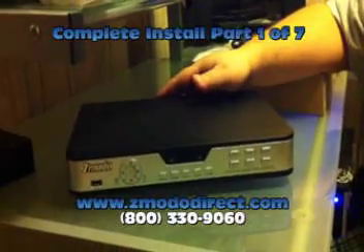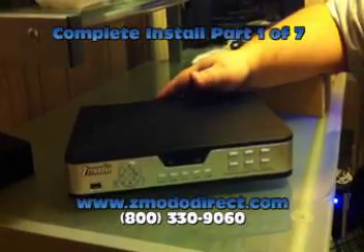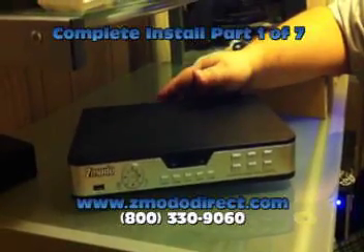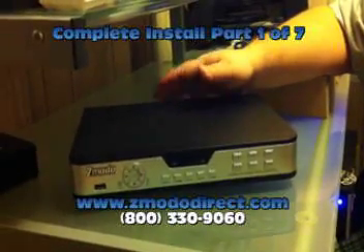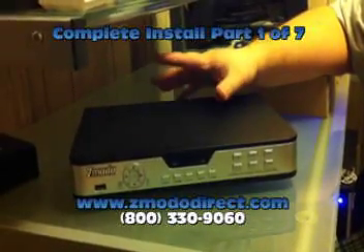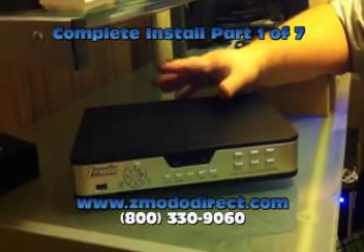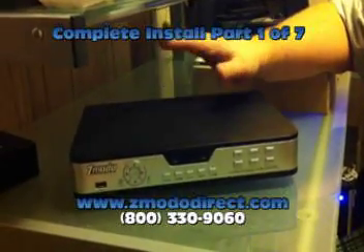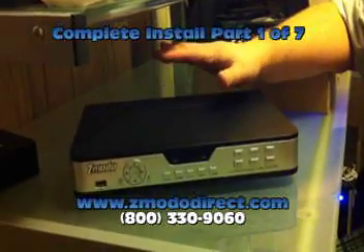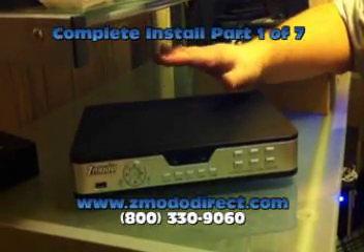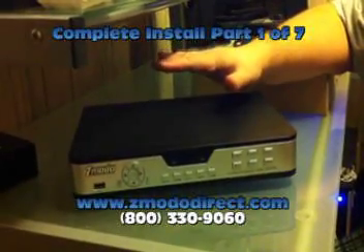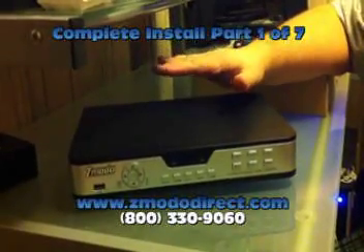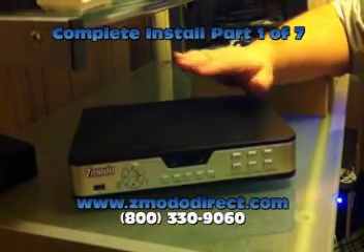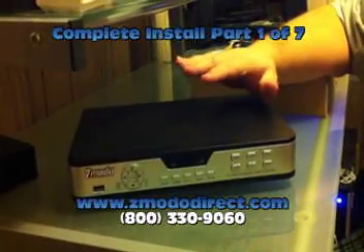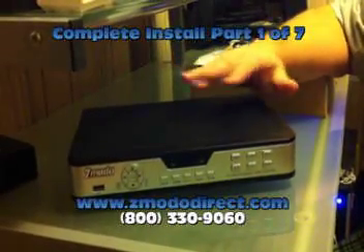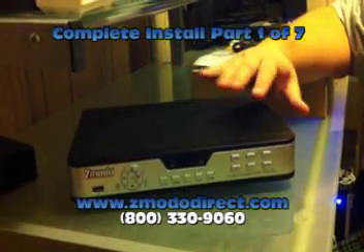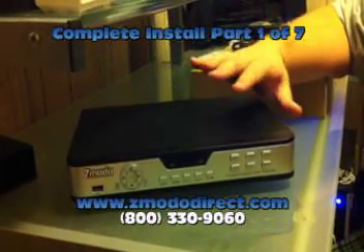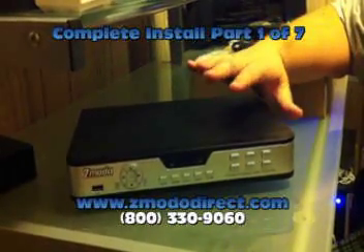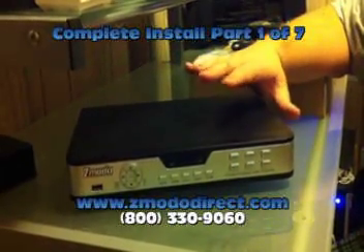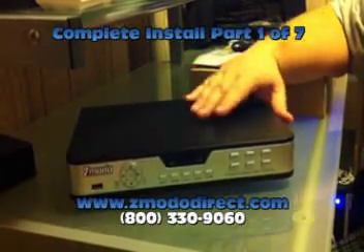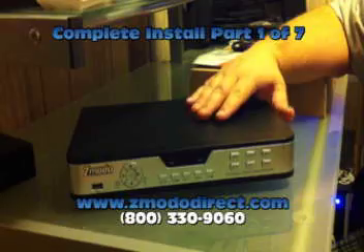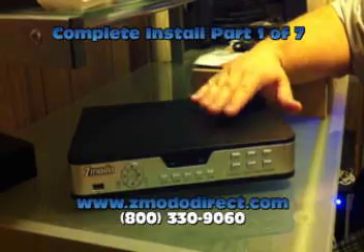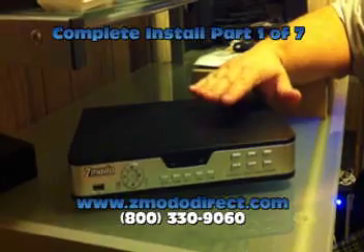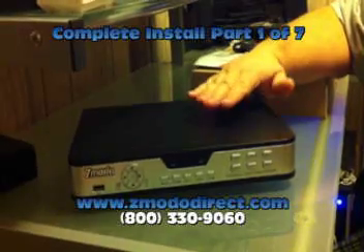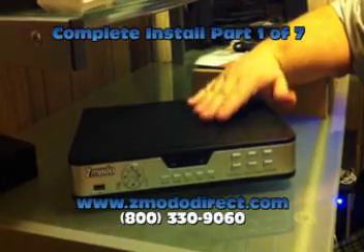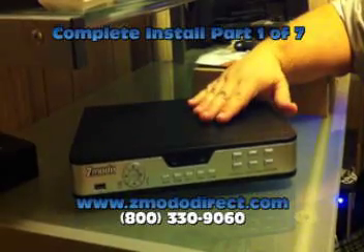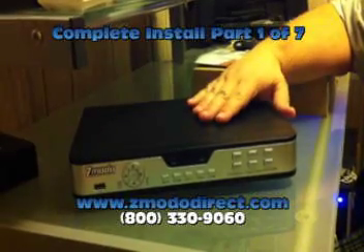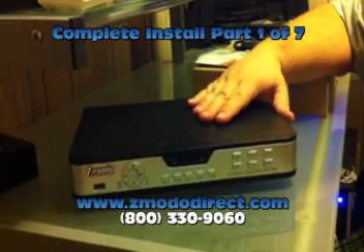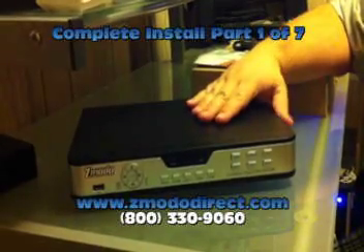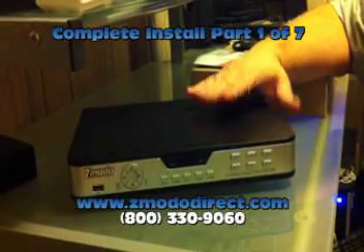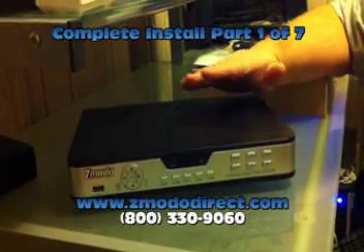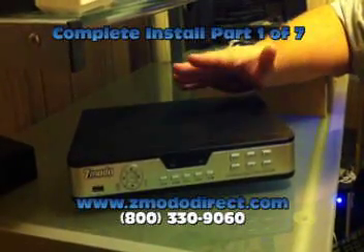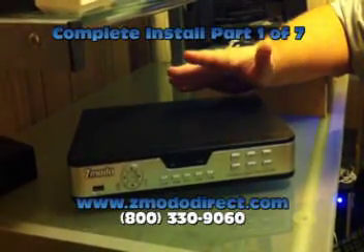Hello, this is Adrian from ZMotoDirect. What I'm going to do today is I'm going to show you how to install a DVR system from A to Z.